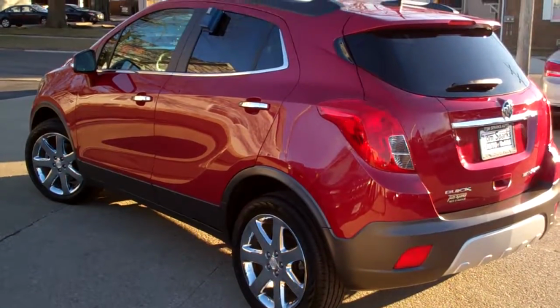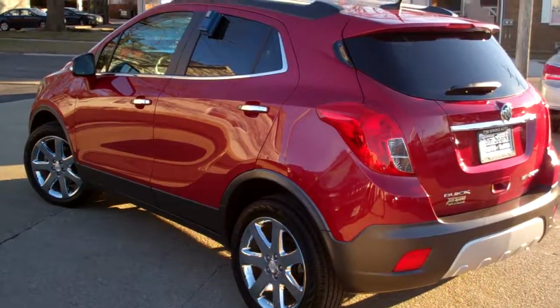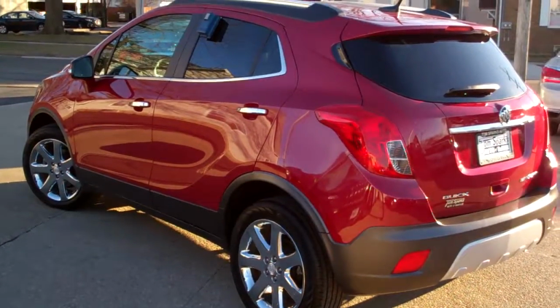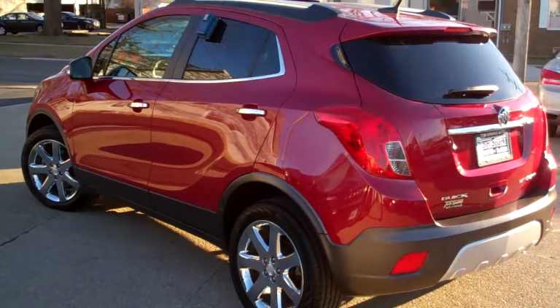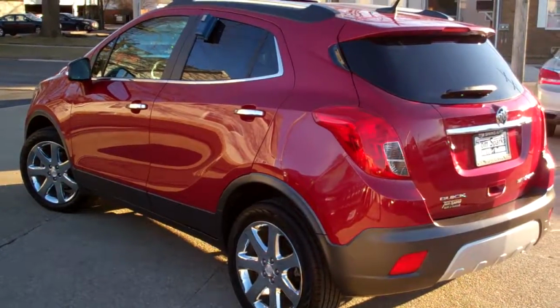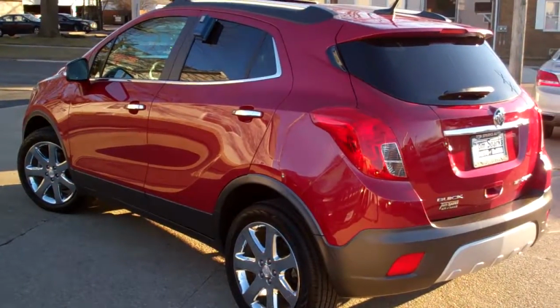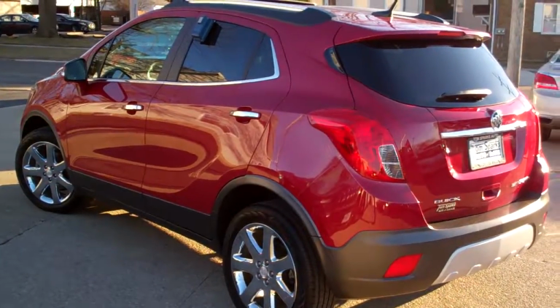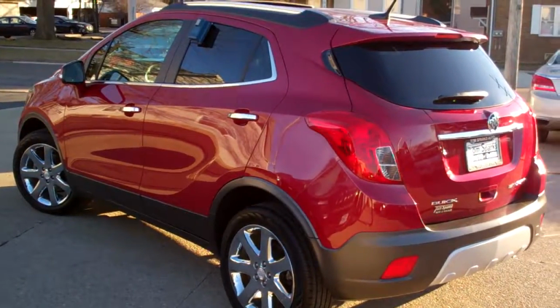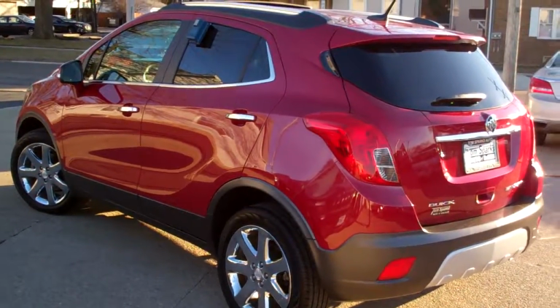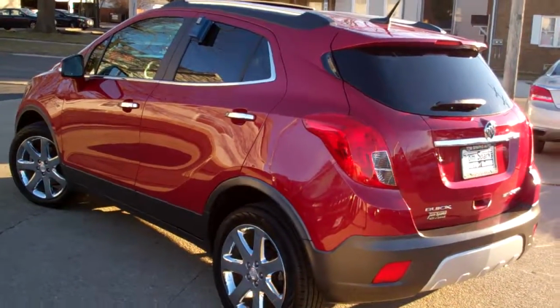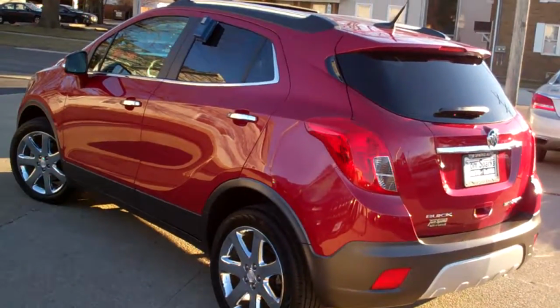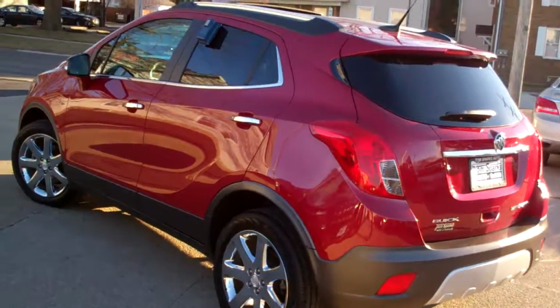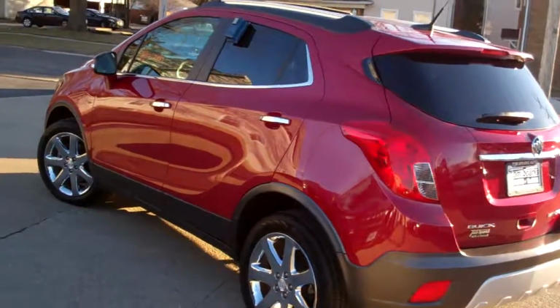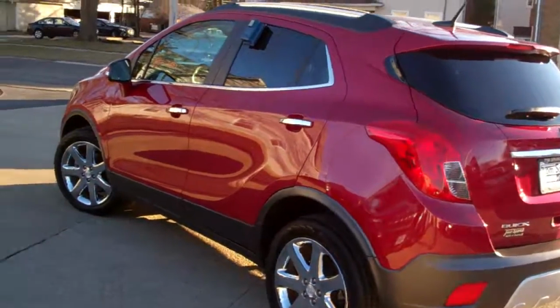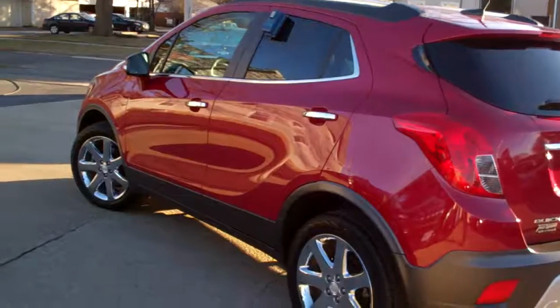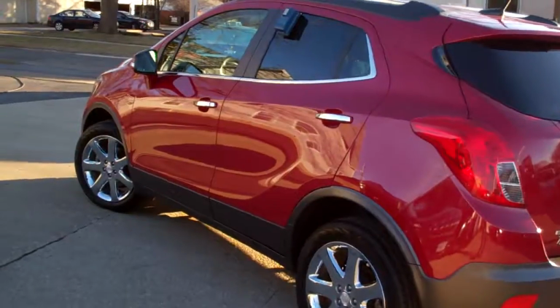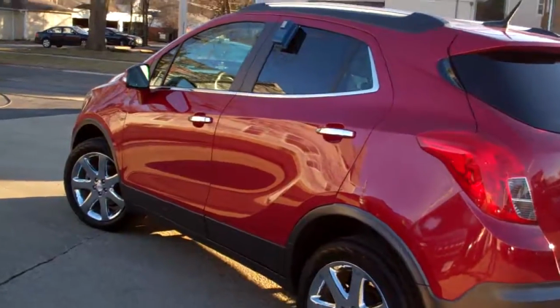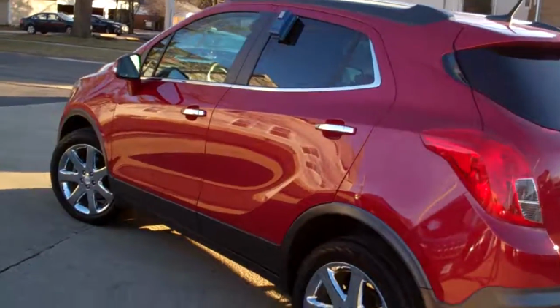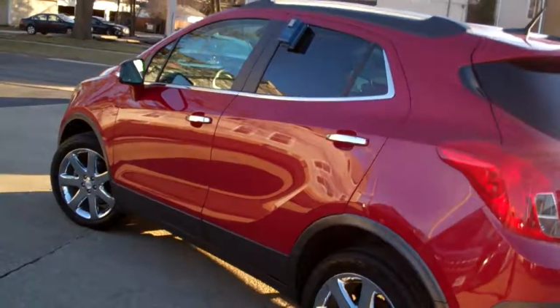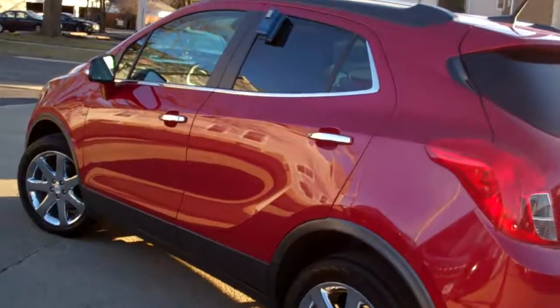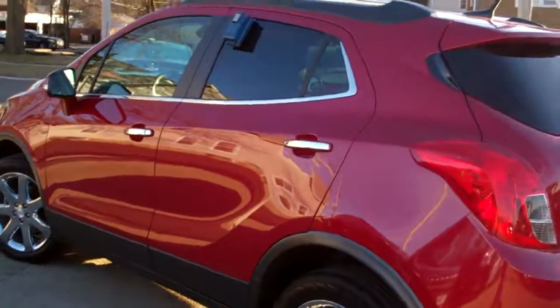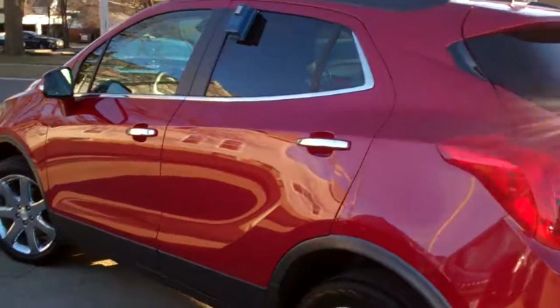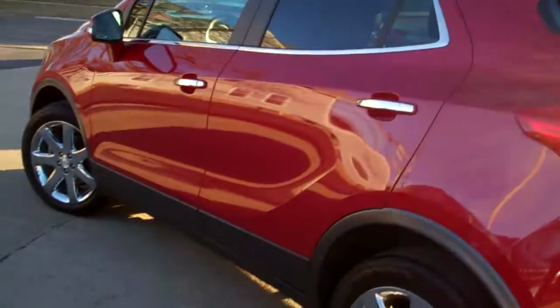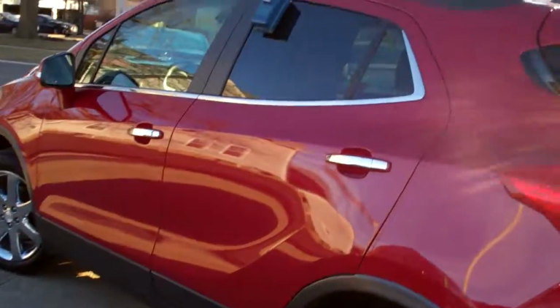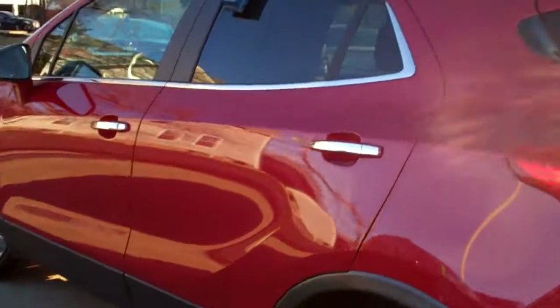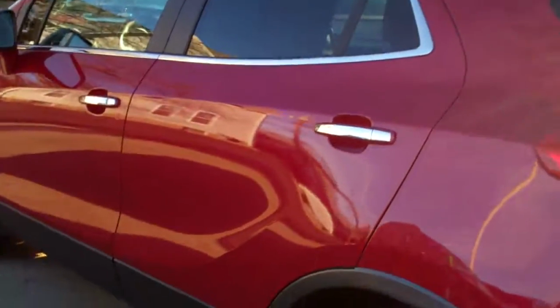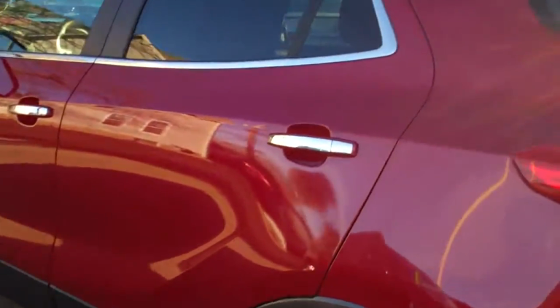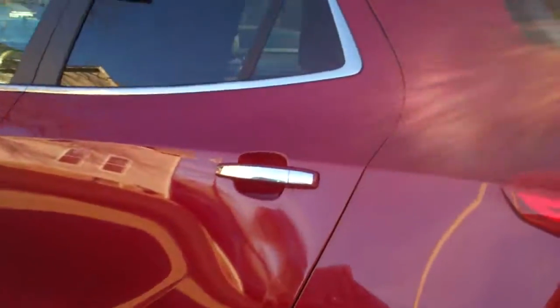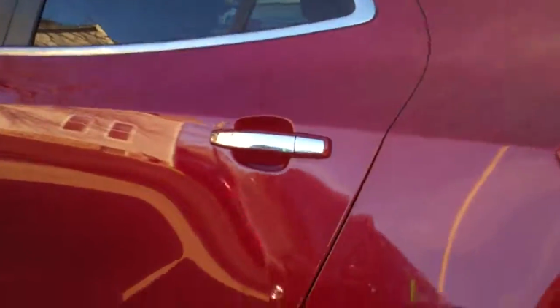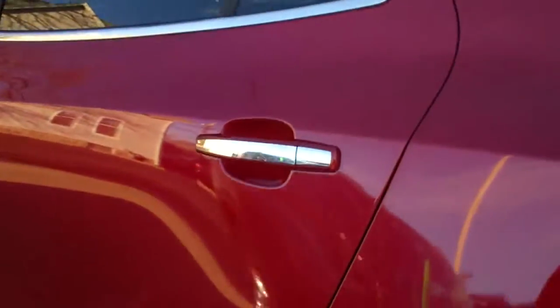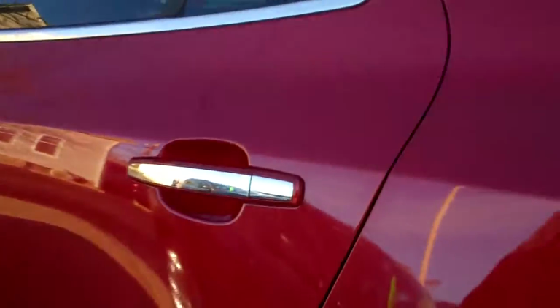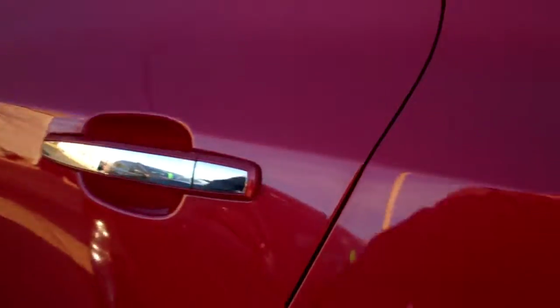Nice-looking car, one owner, off-lease. Good shape, too. Let's check out the inside.